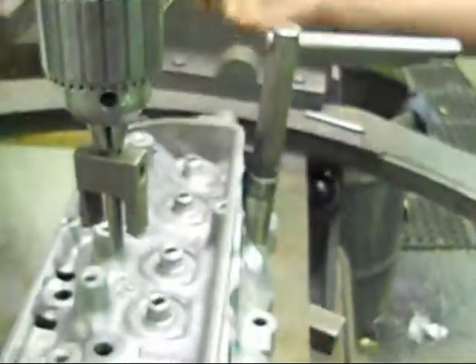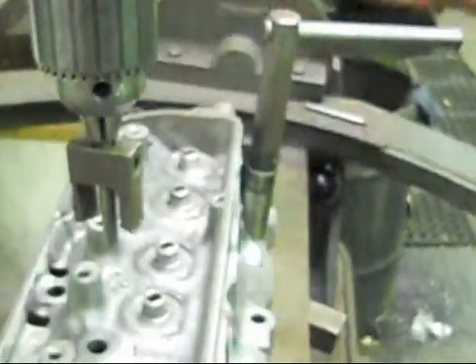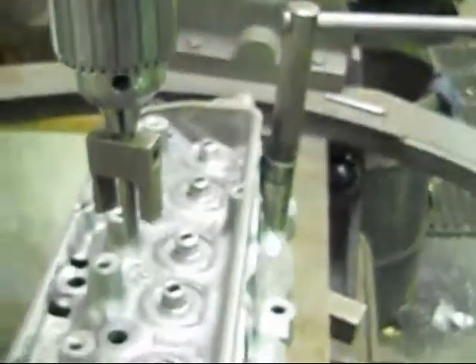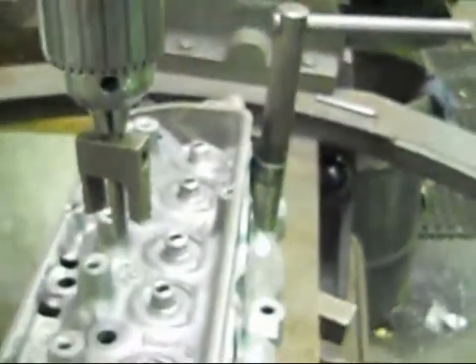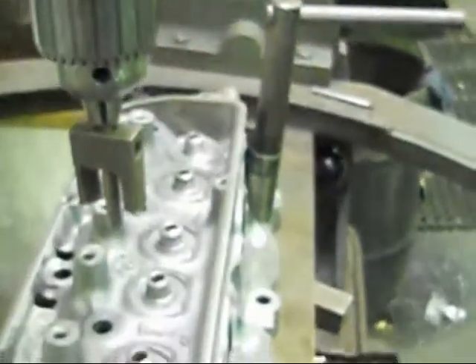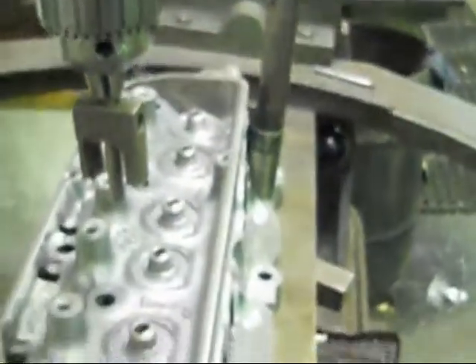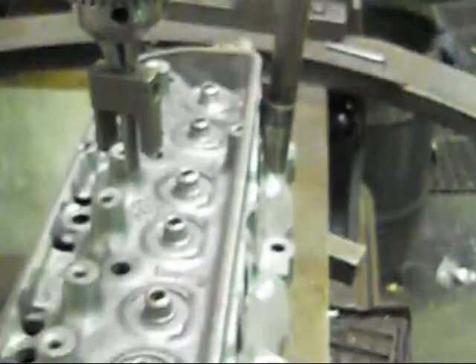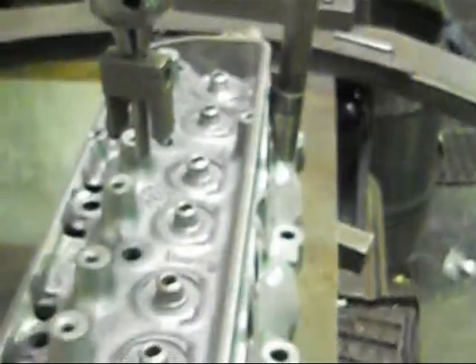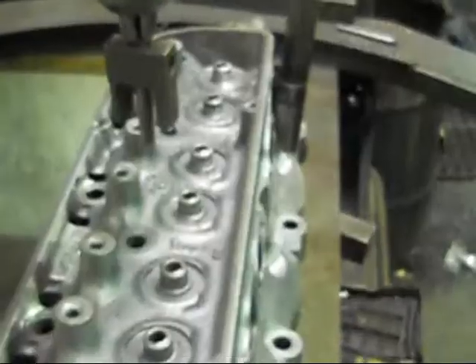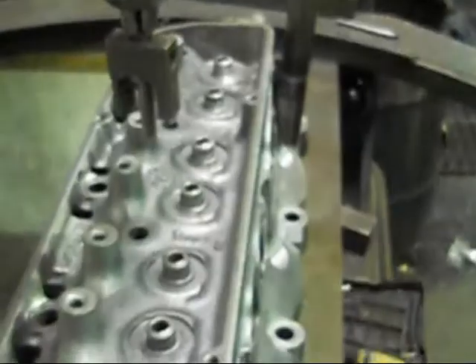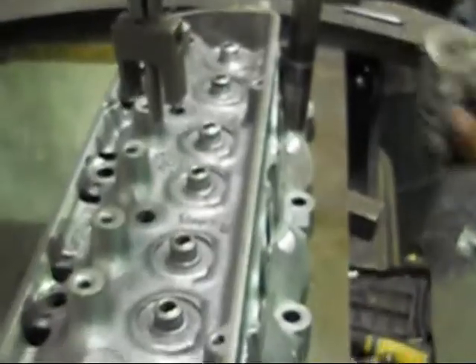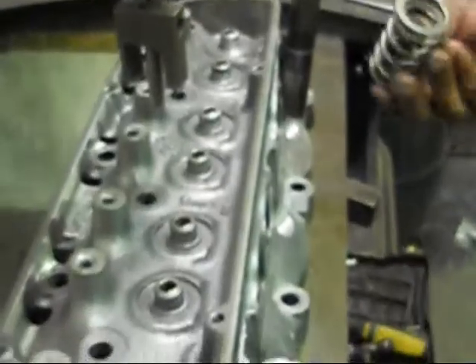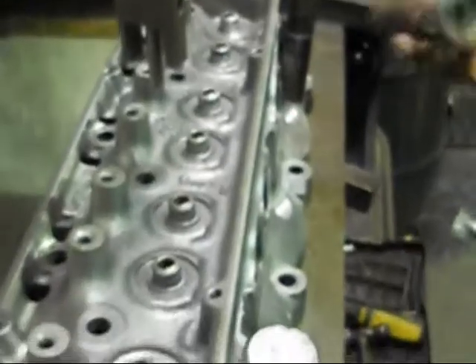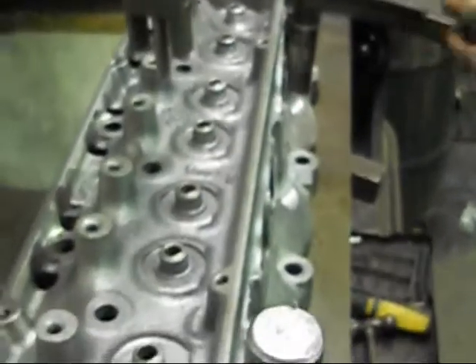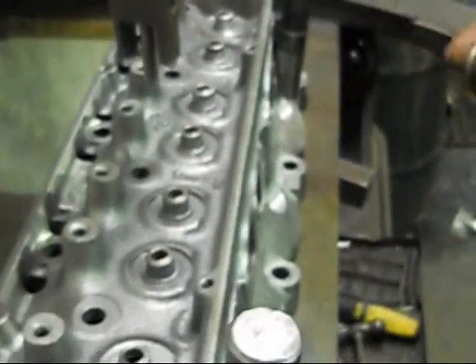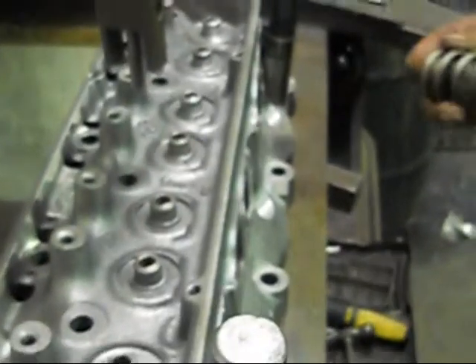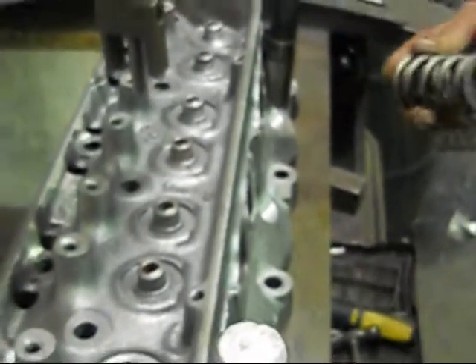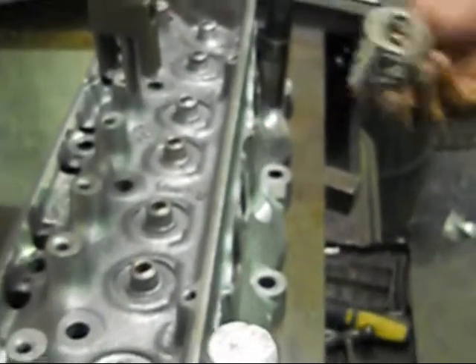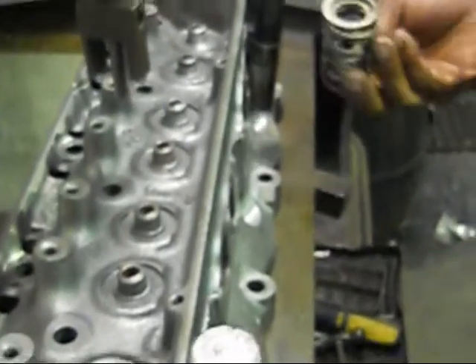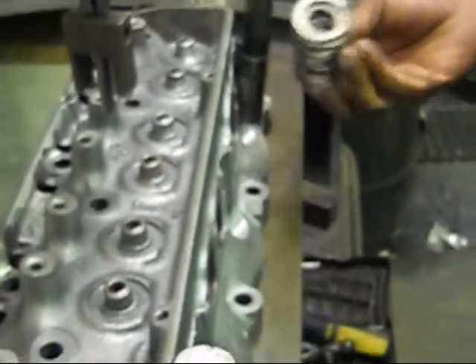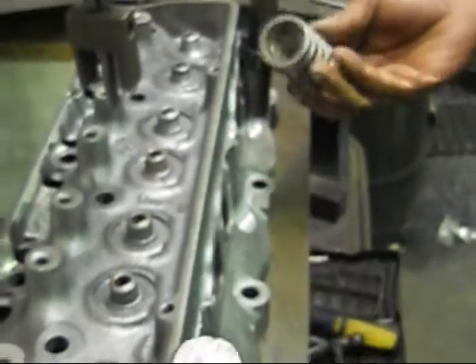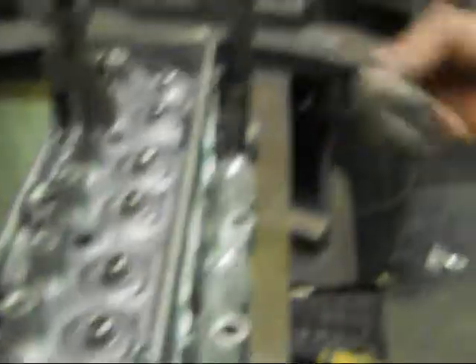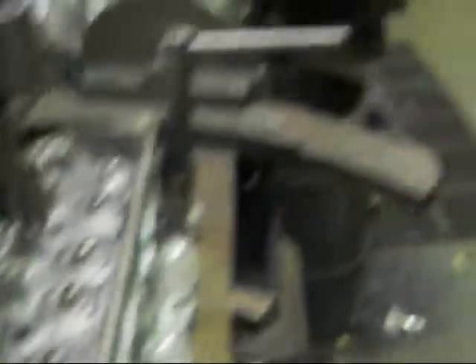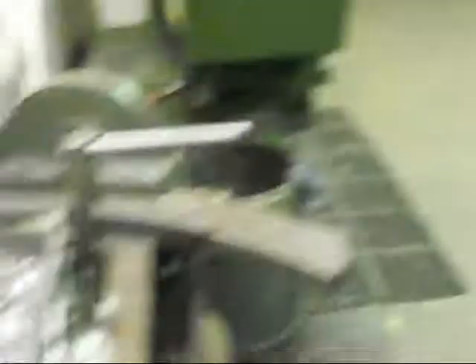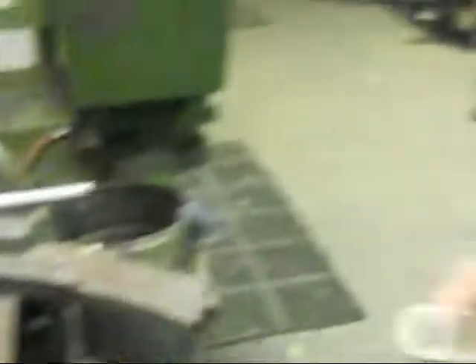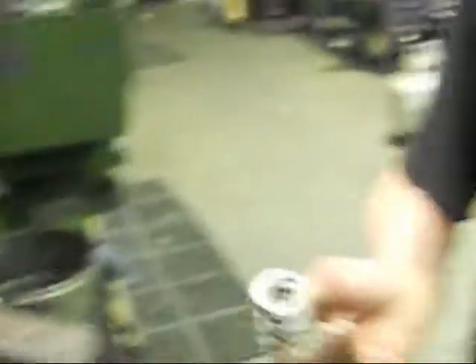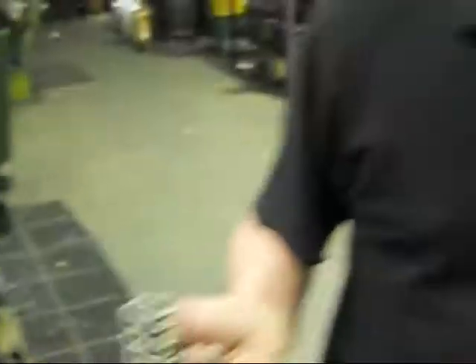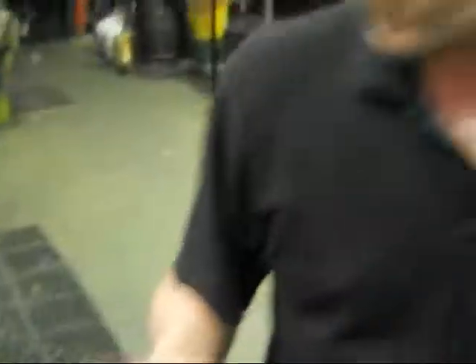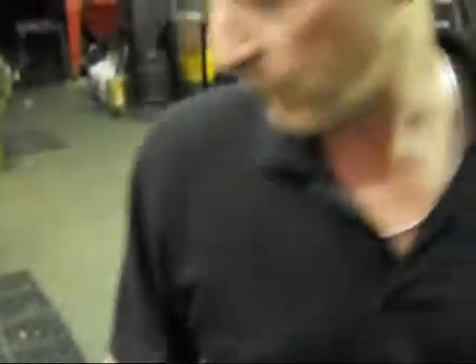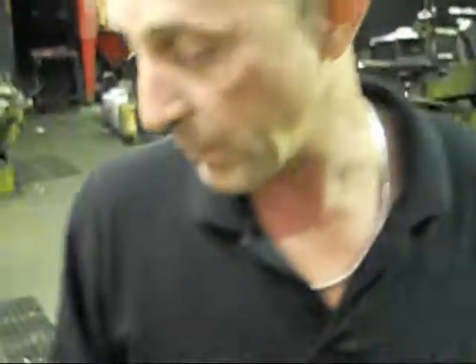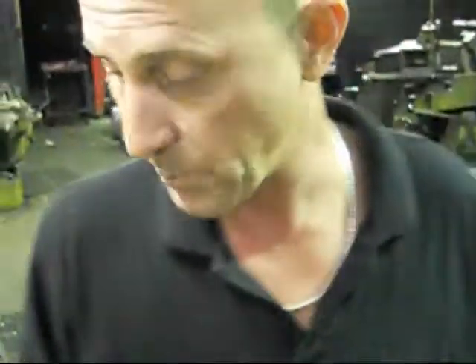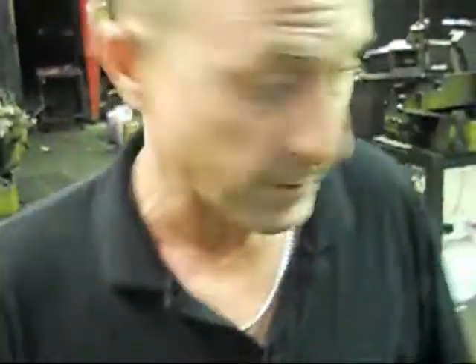And that's doing spring seat machining for big springs.